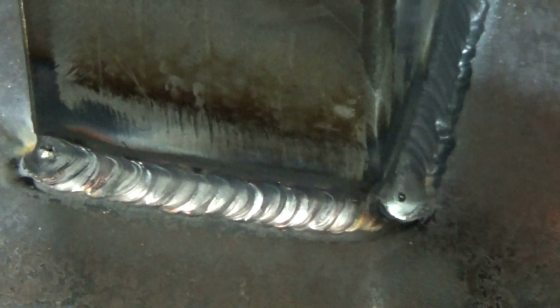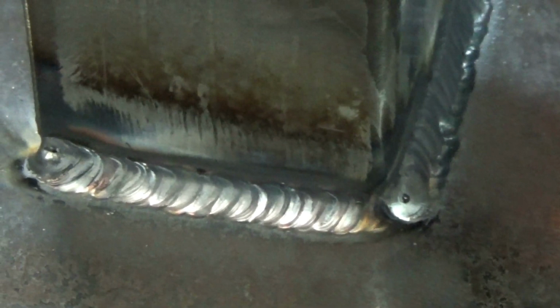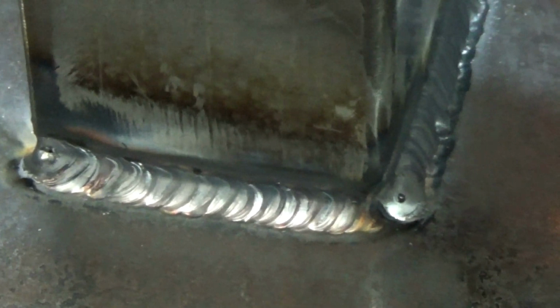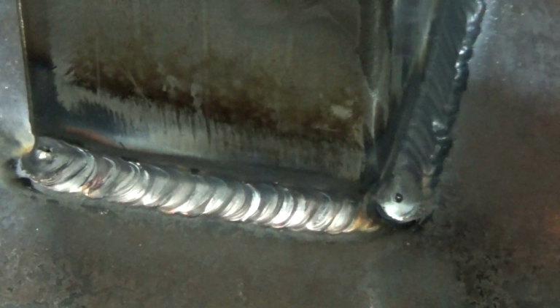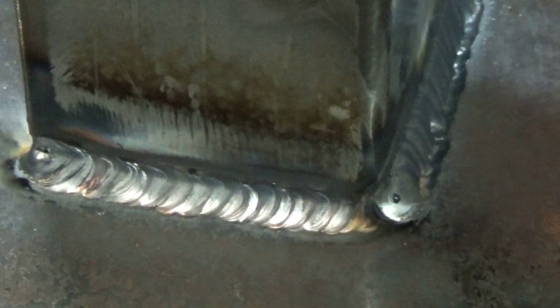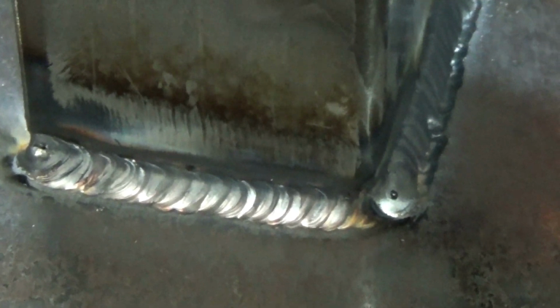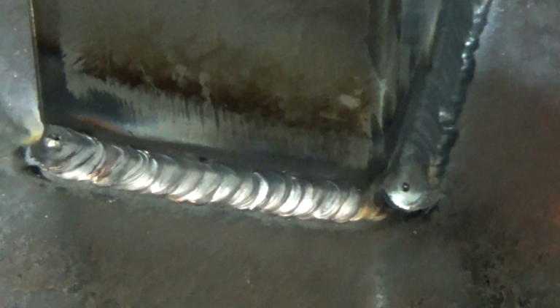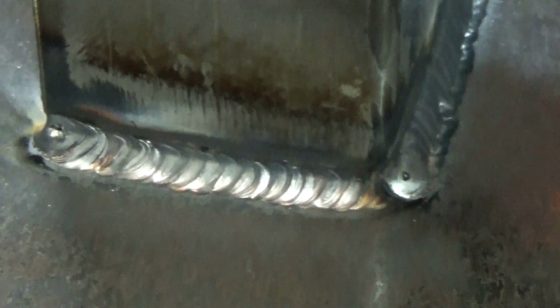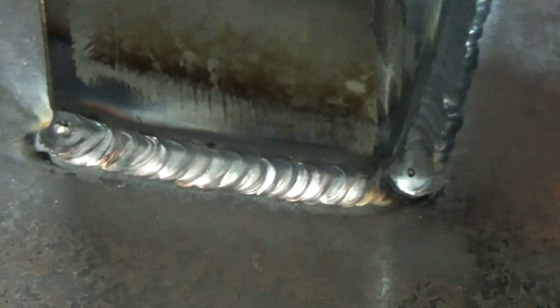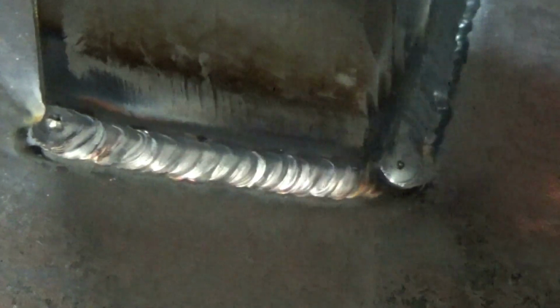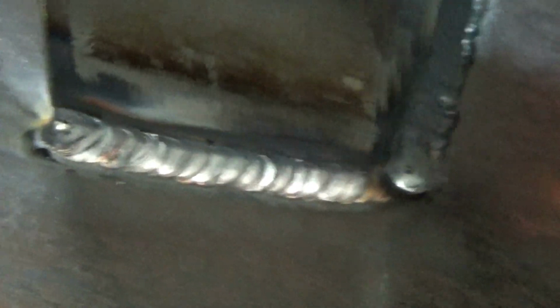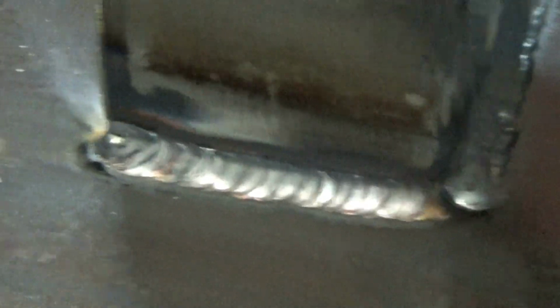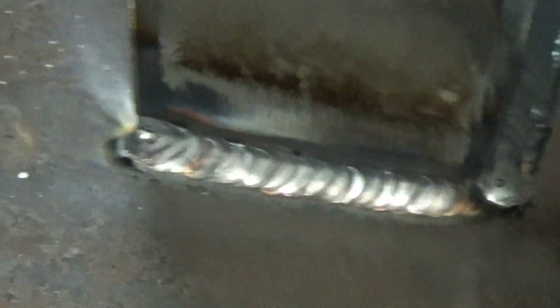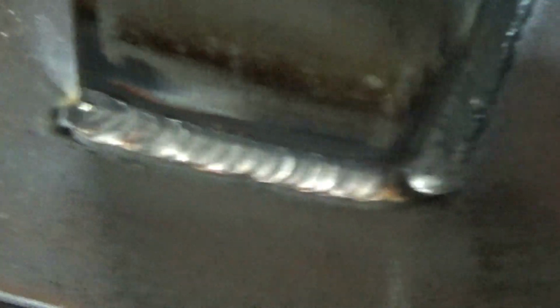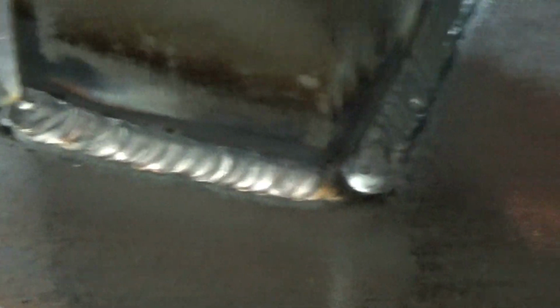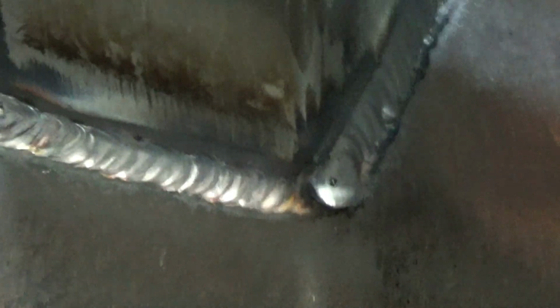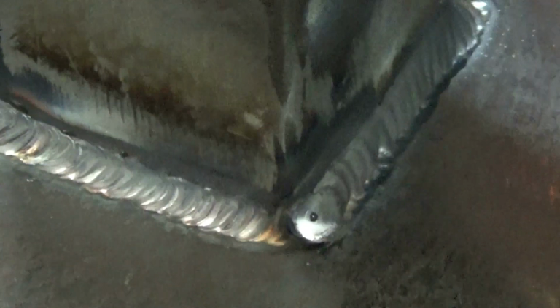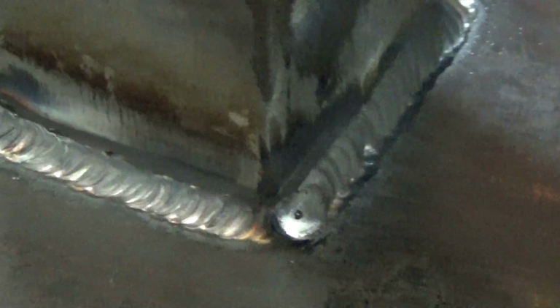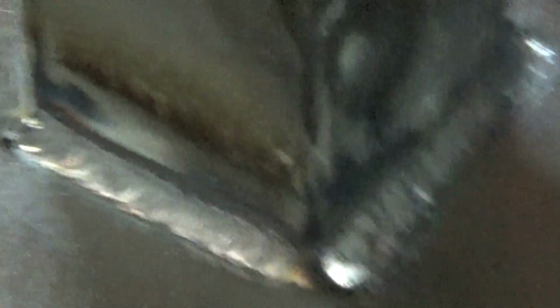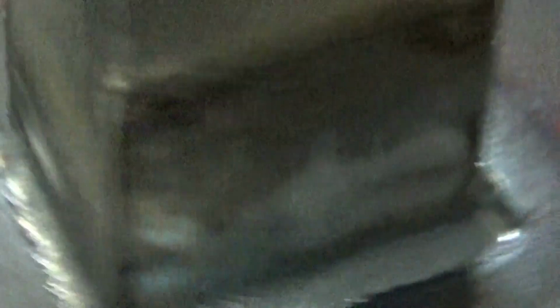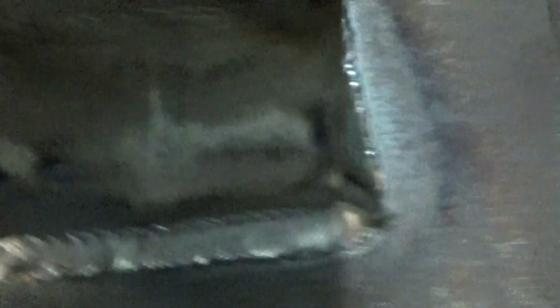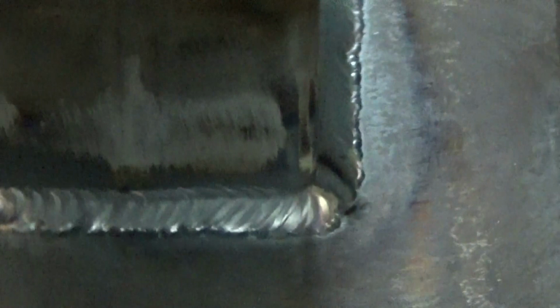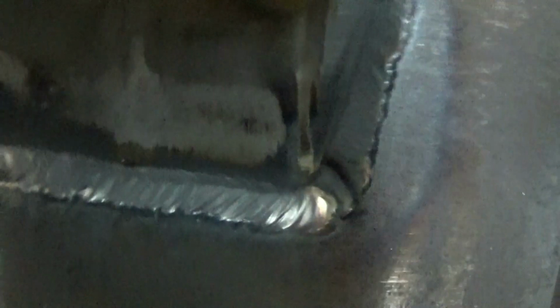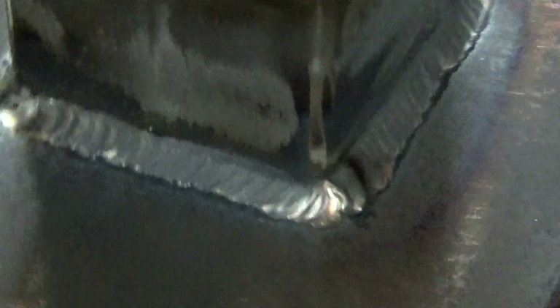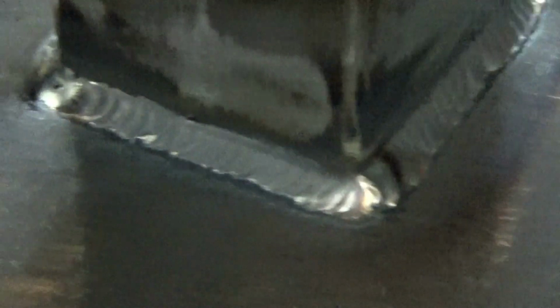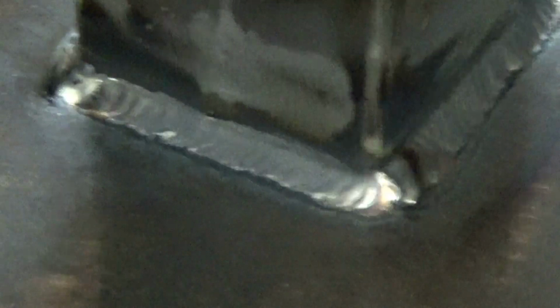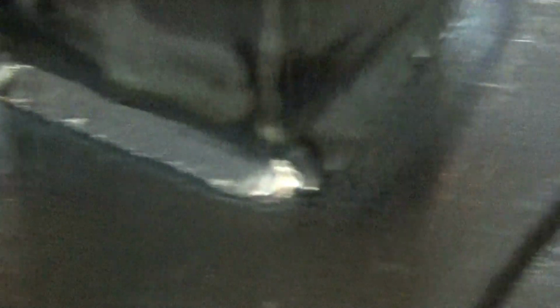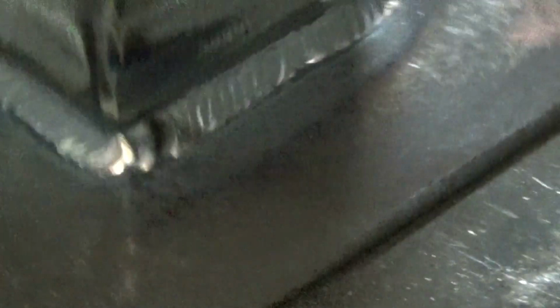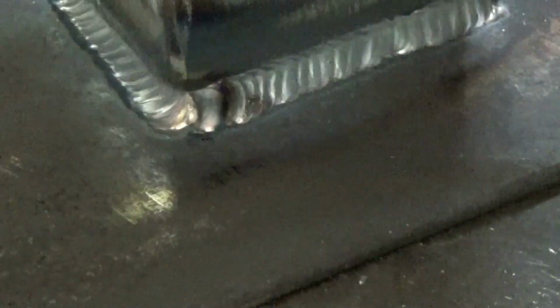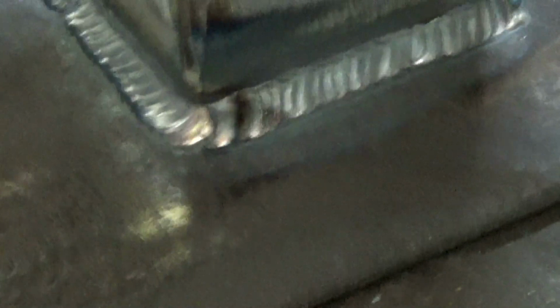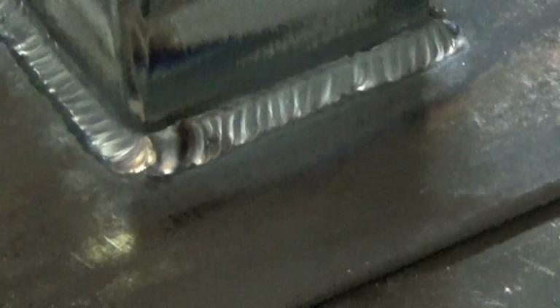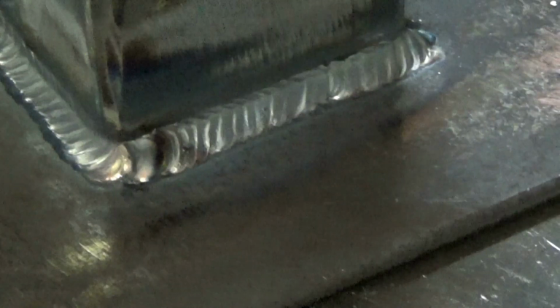Like I said, I'm no sort of expert, but these welds won't need grinding. They're good enough just as they are.